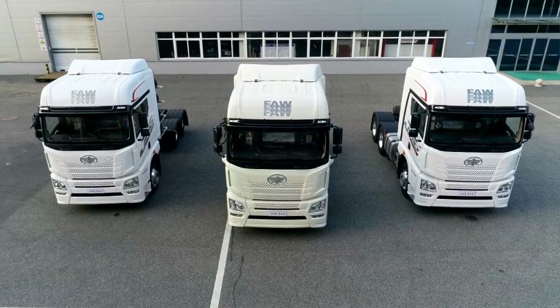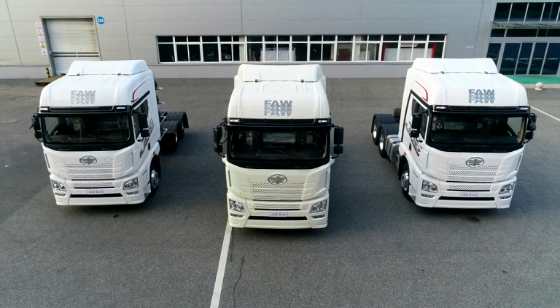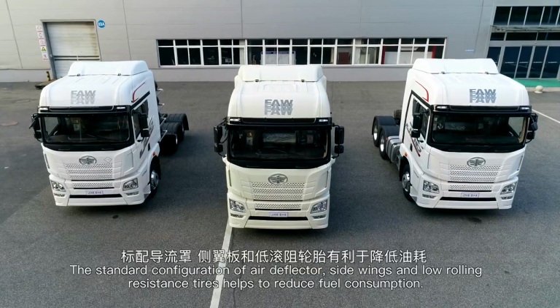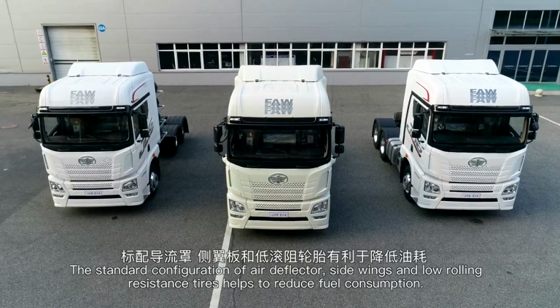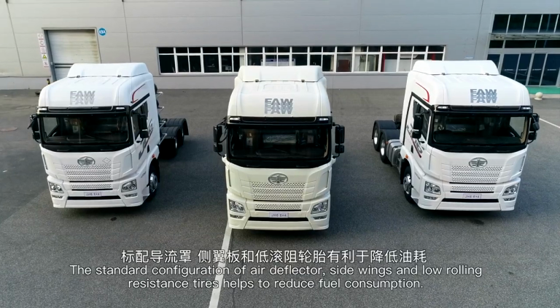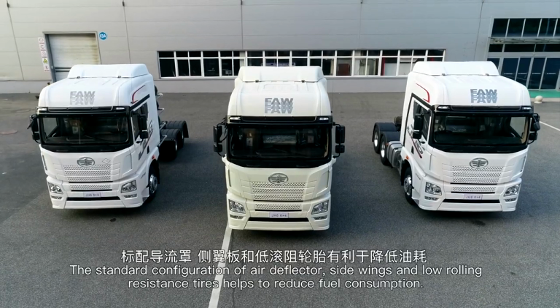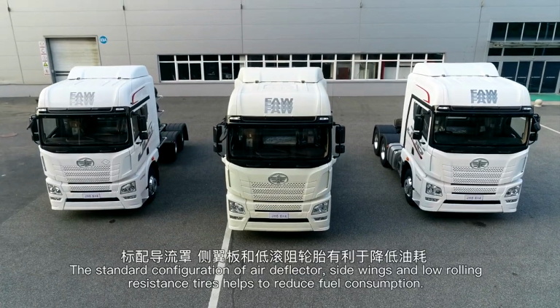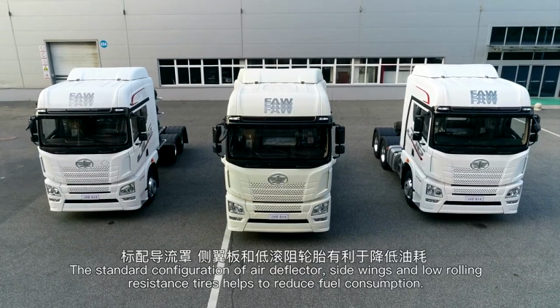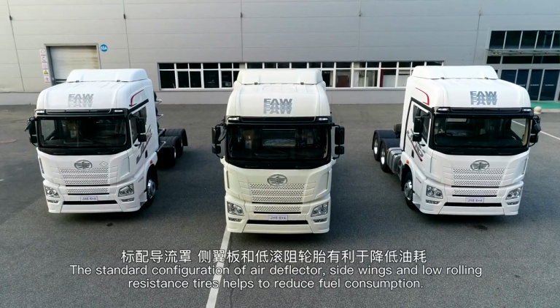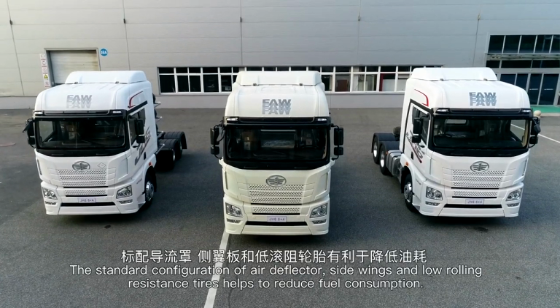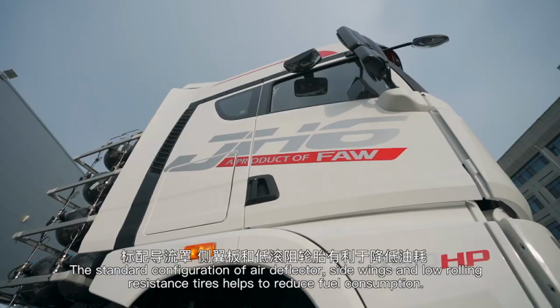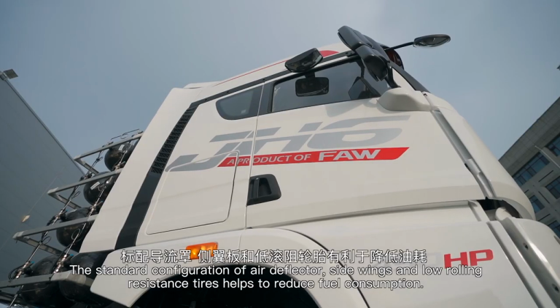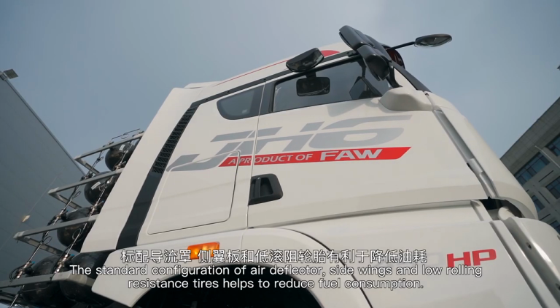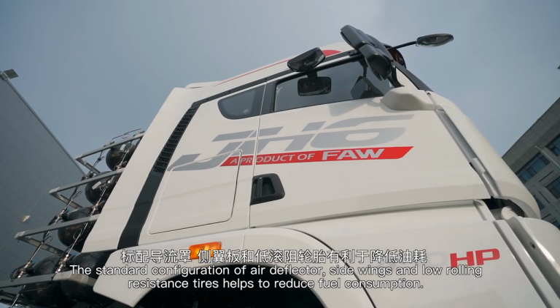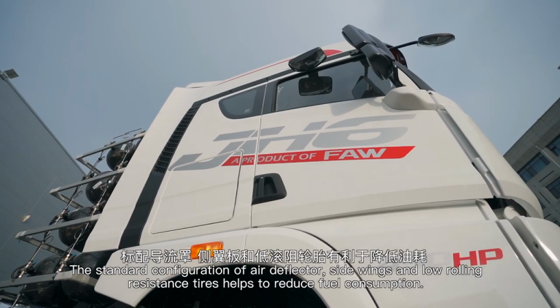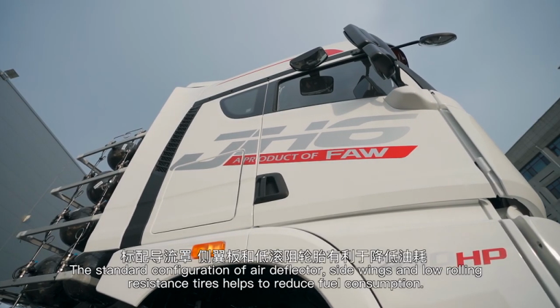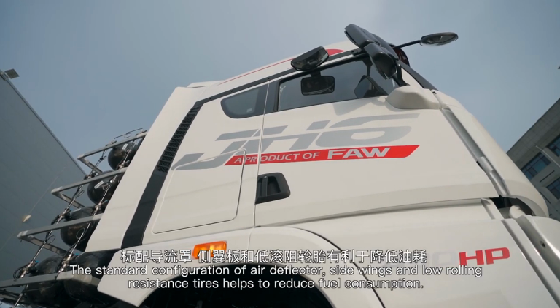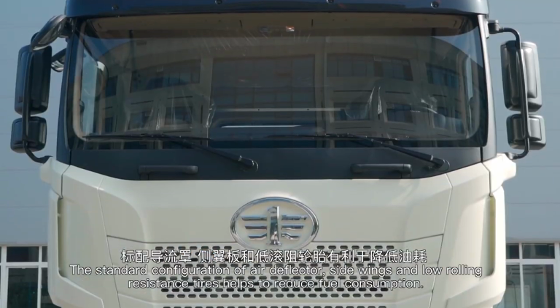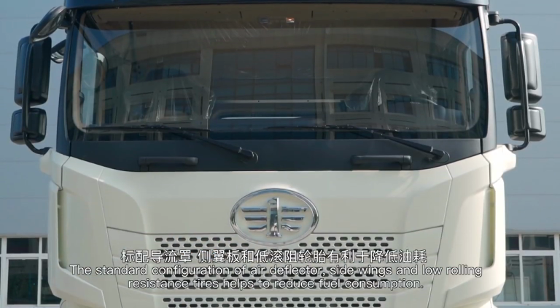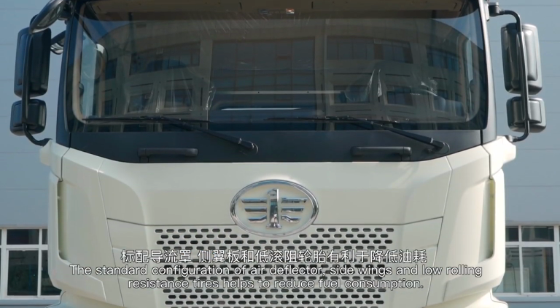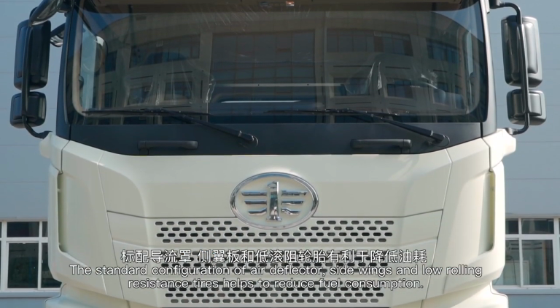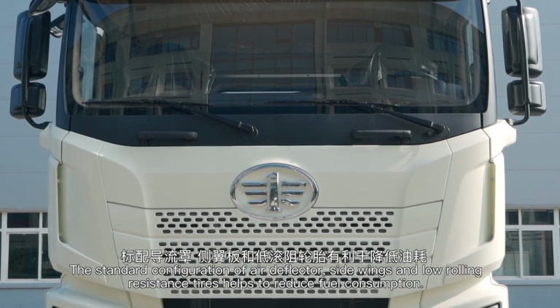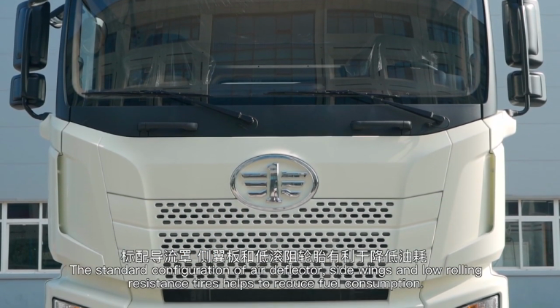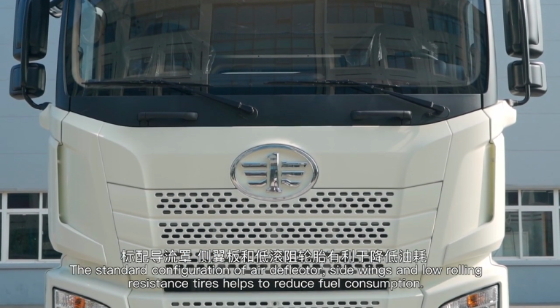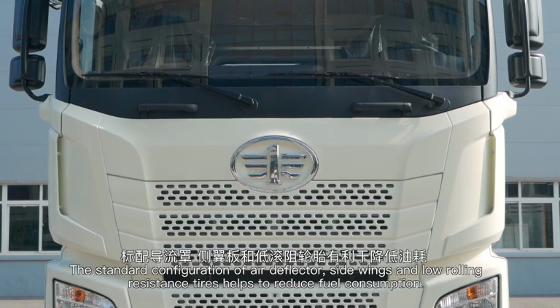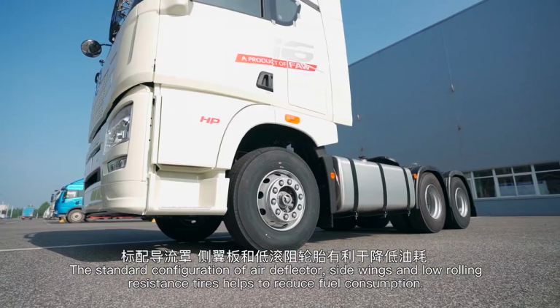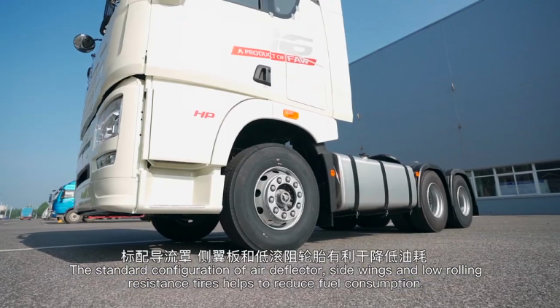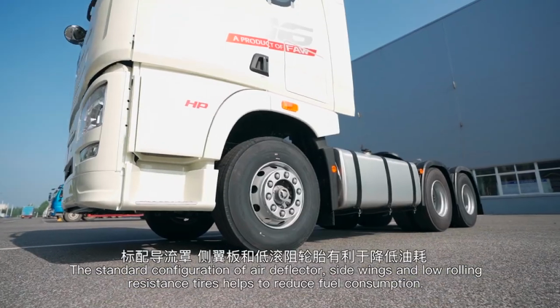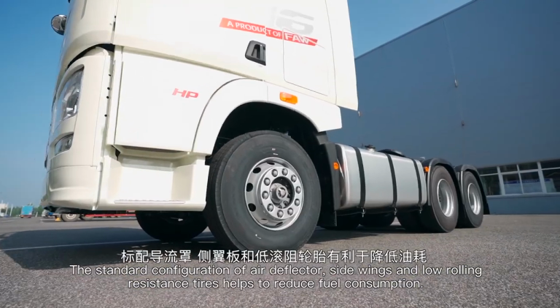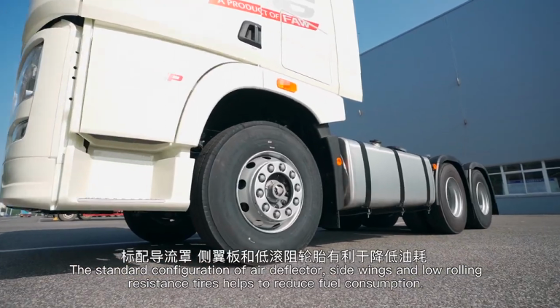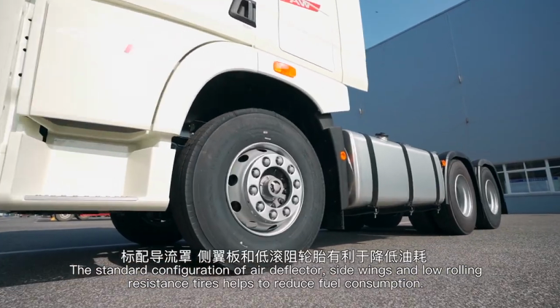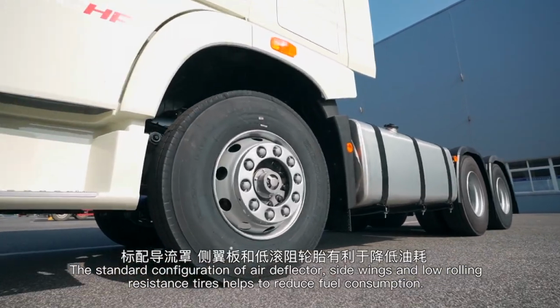The standard configuration of air deflector, side wings, and low-rolling resistance tires helps reduce fuel consumption.